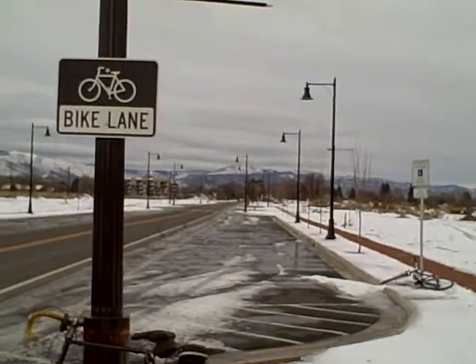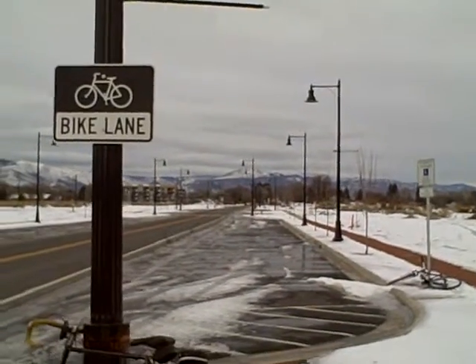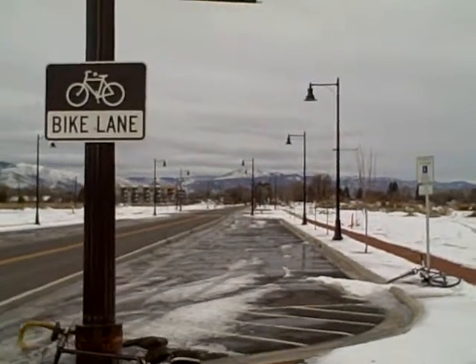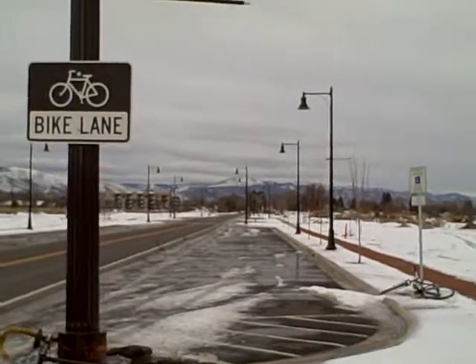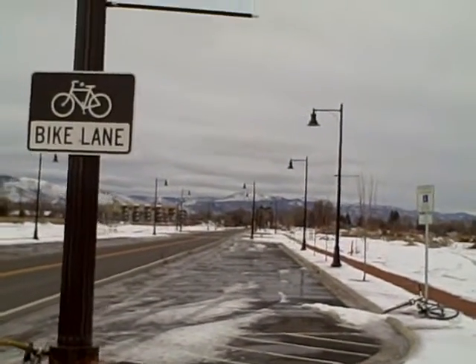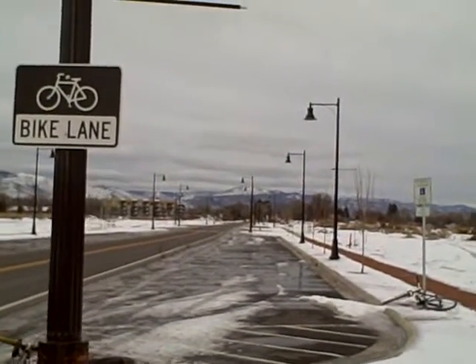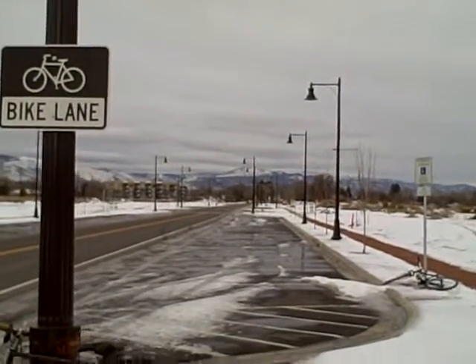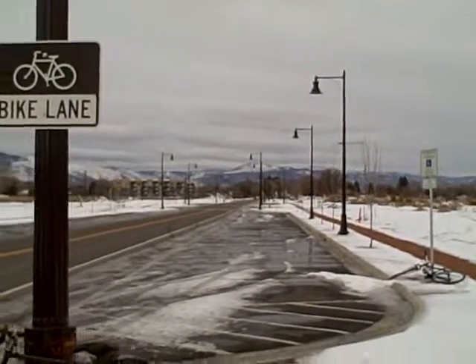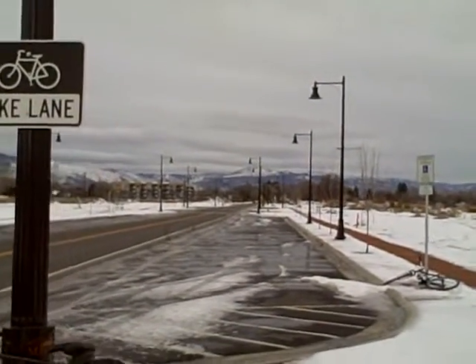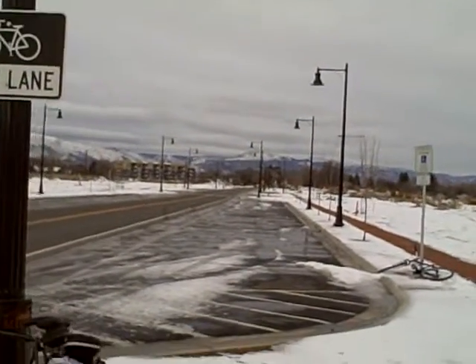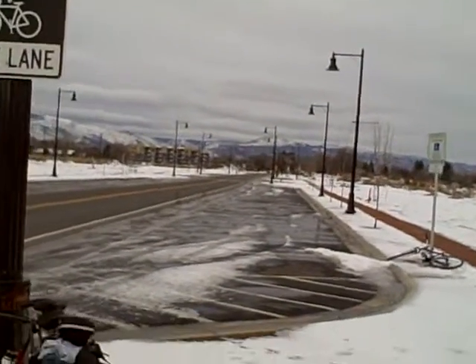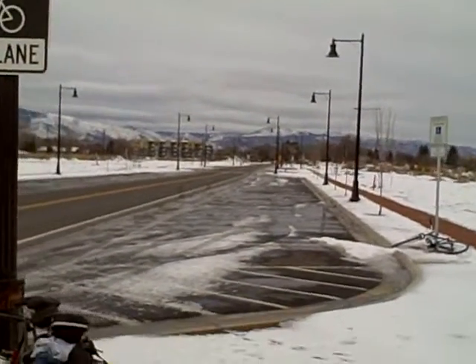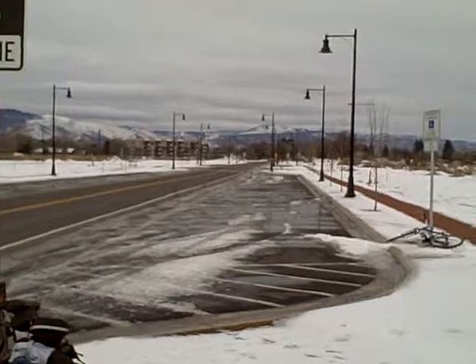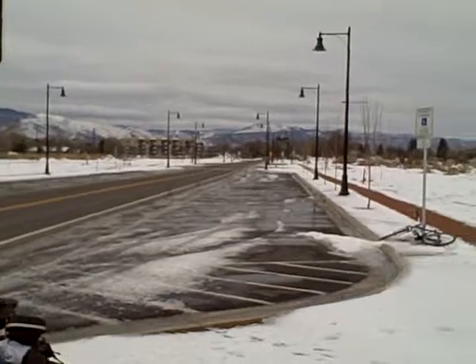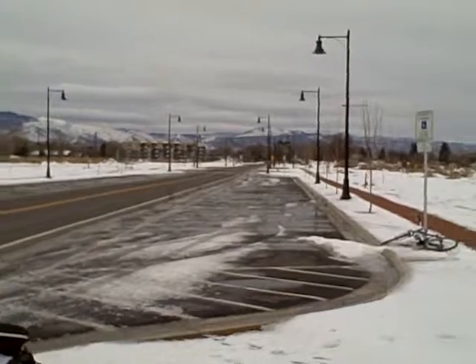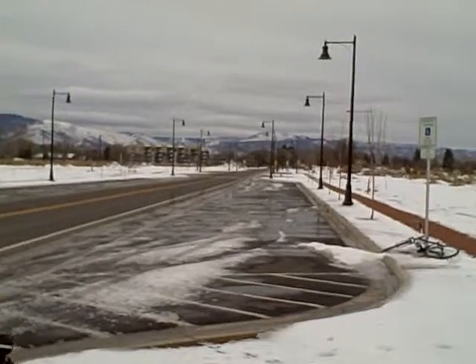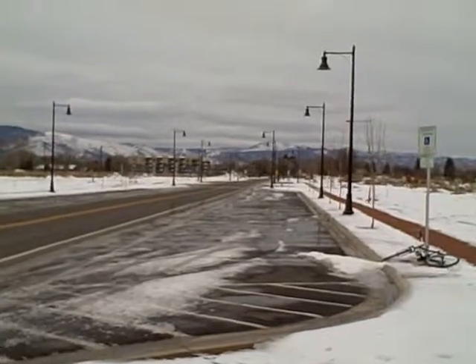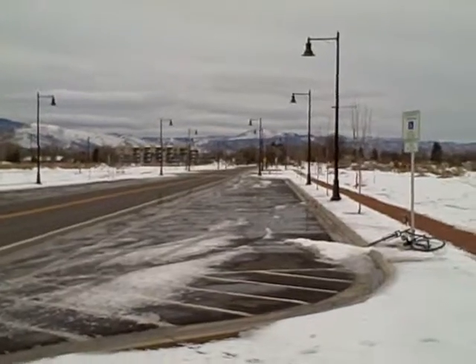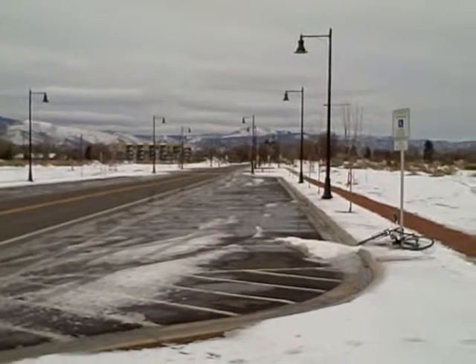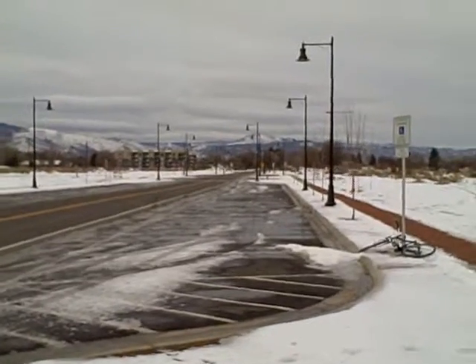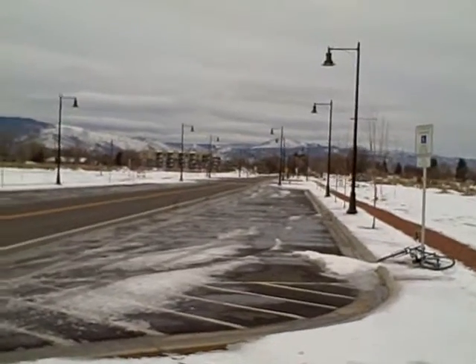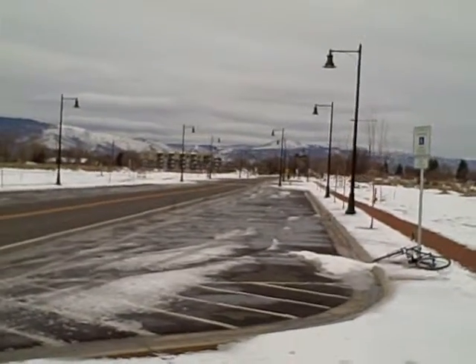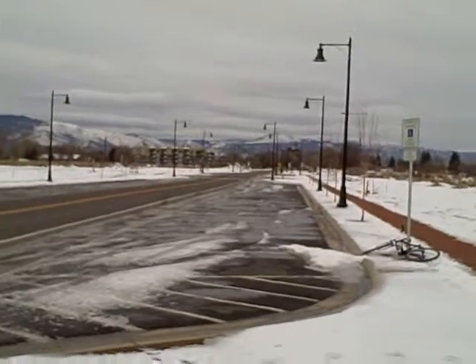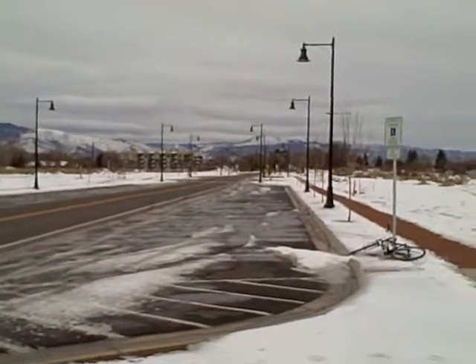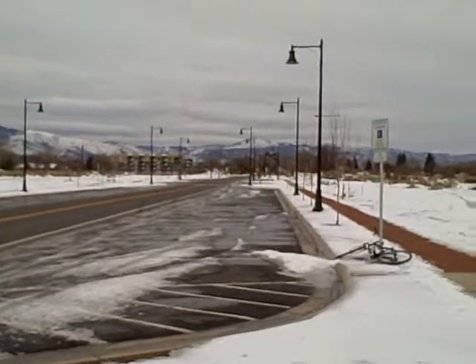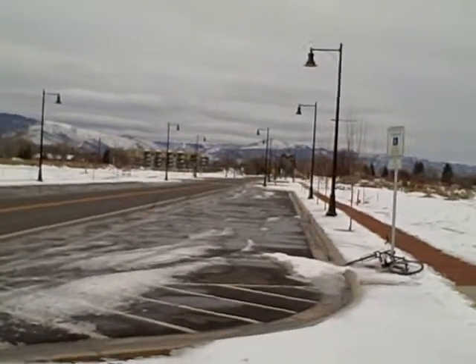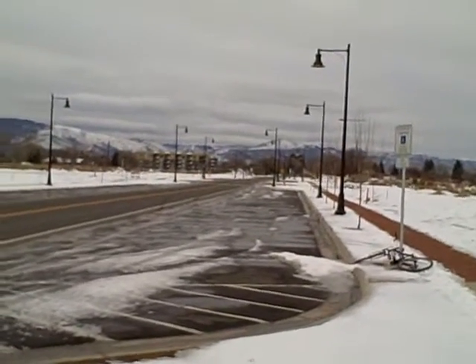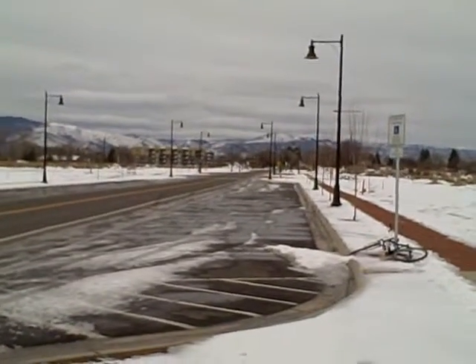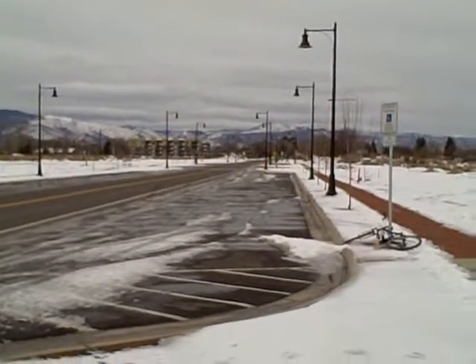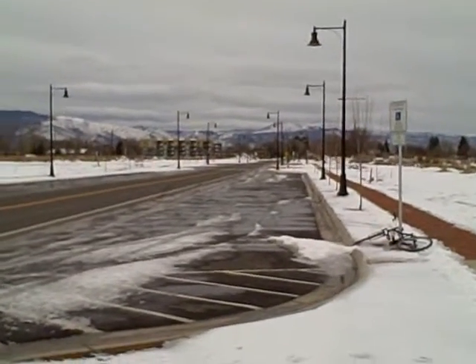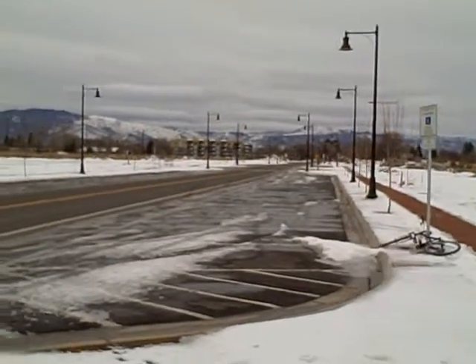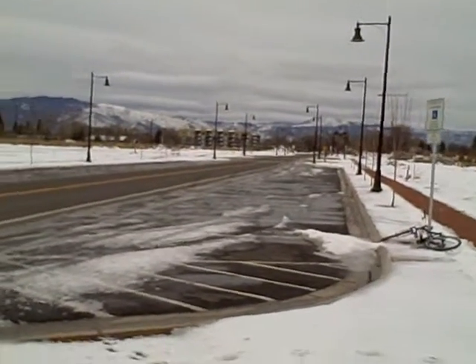Newest street in Missoula, Montana — Wyoming Street, built to our complete street standards.